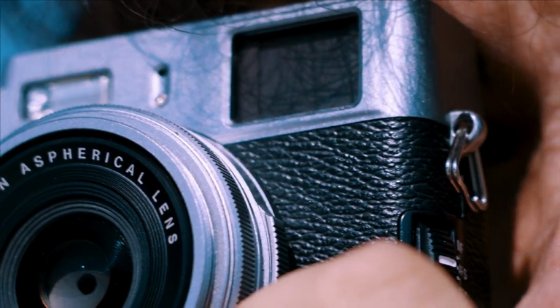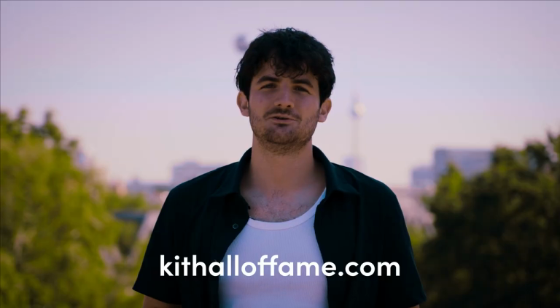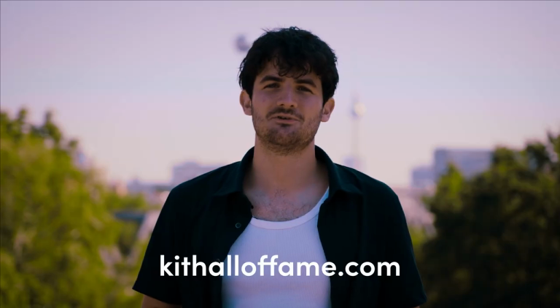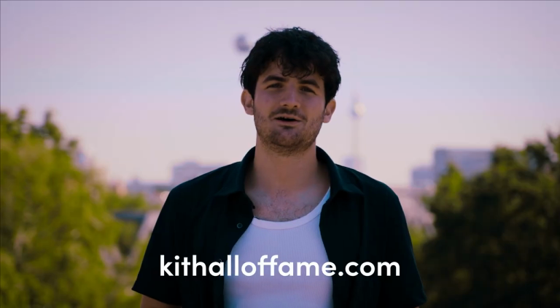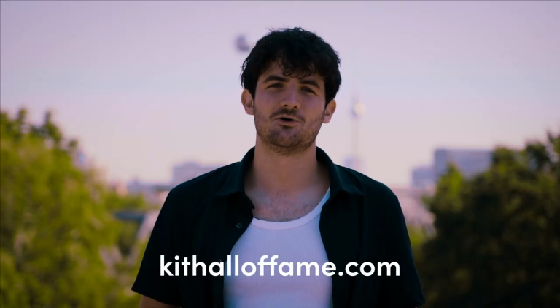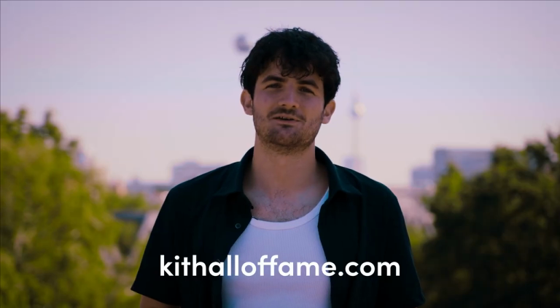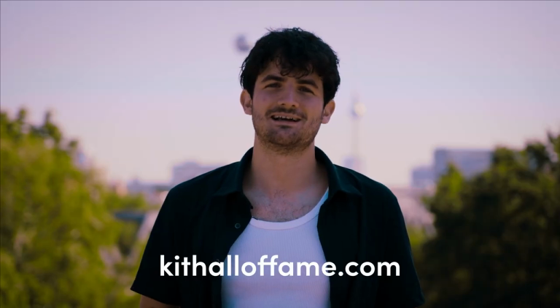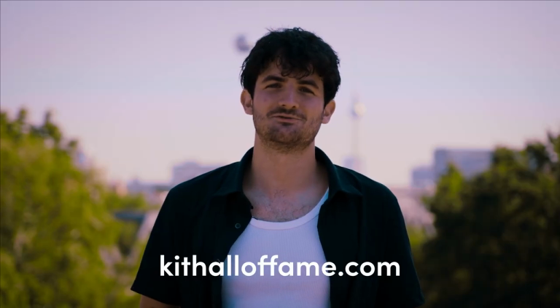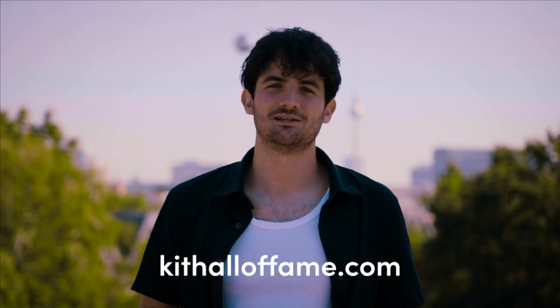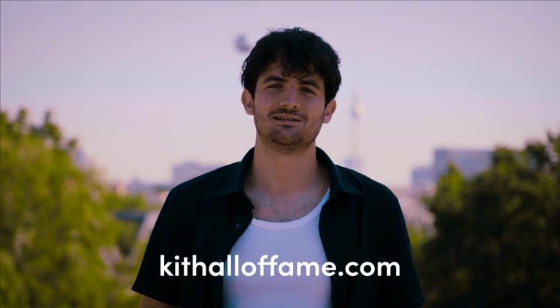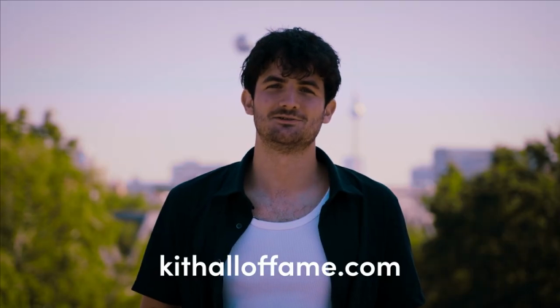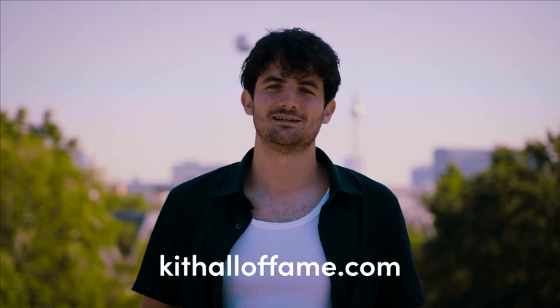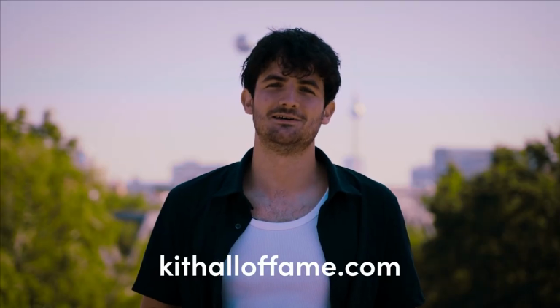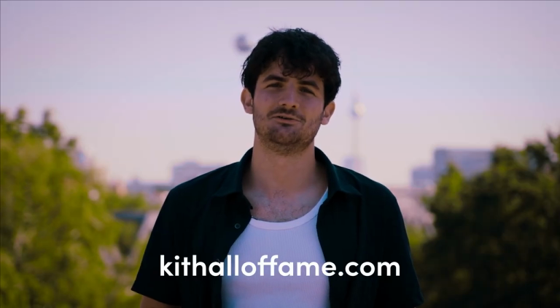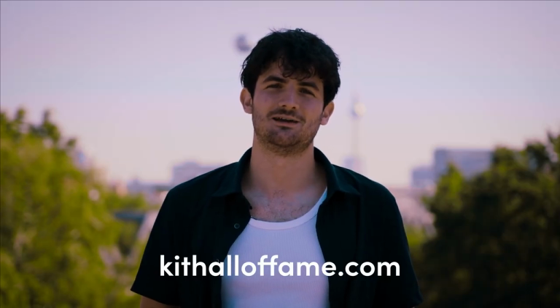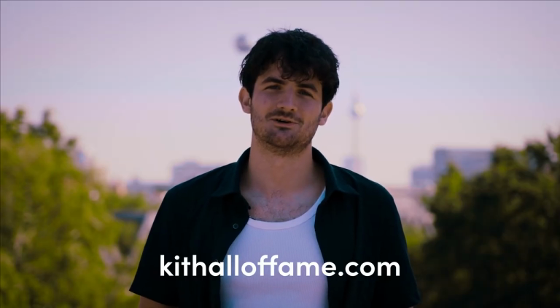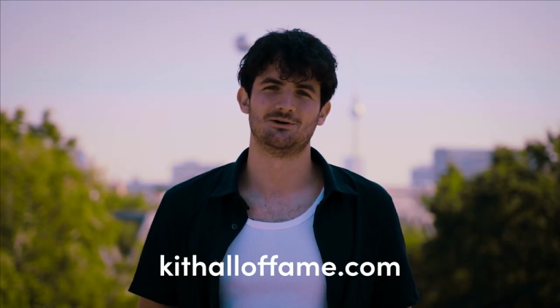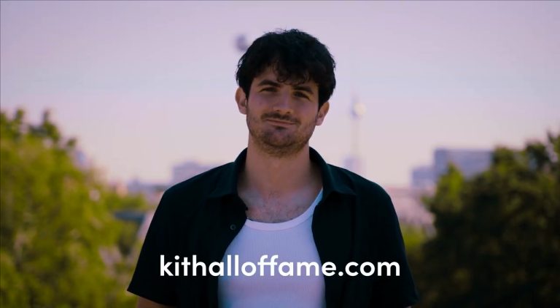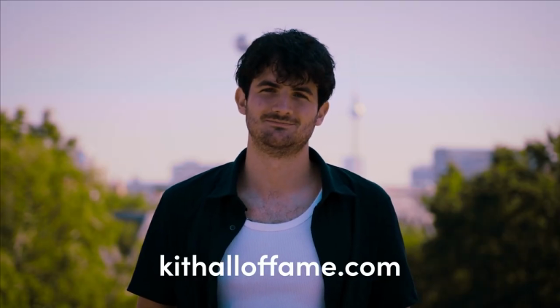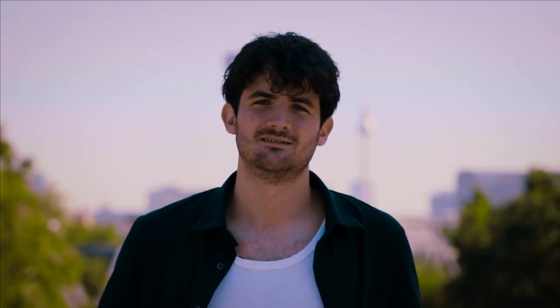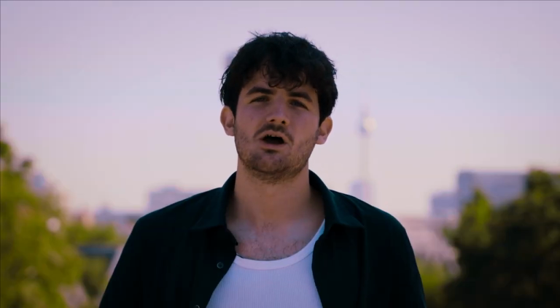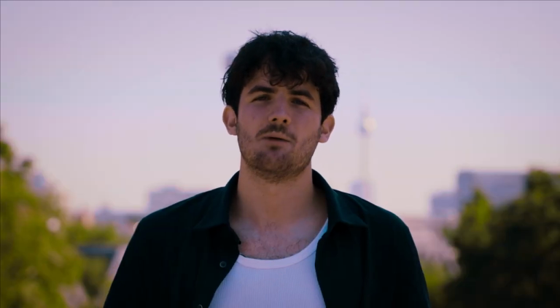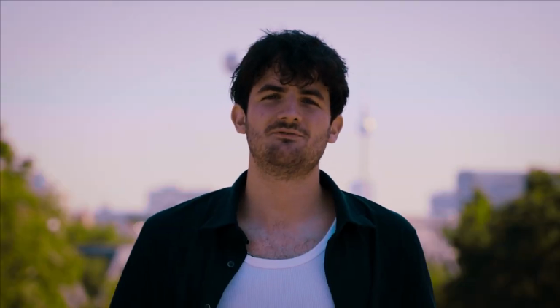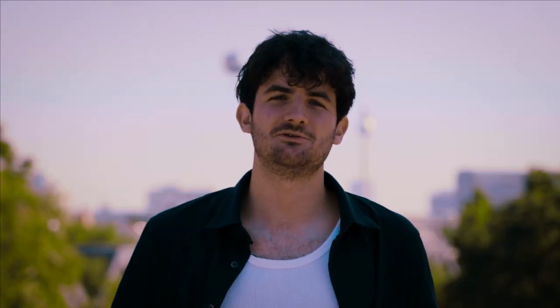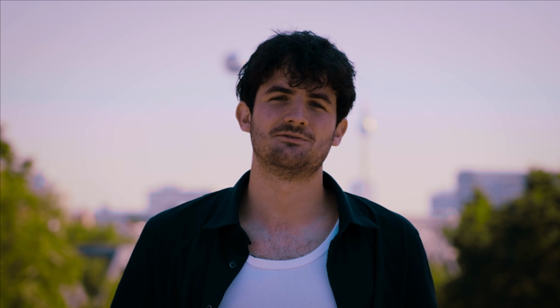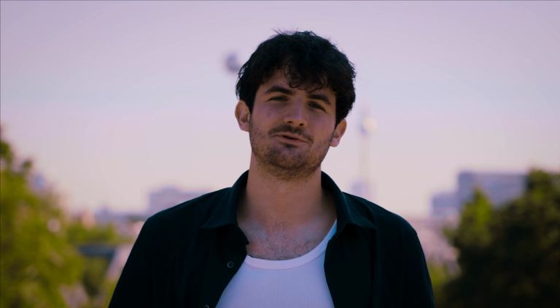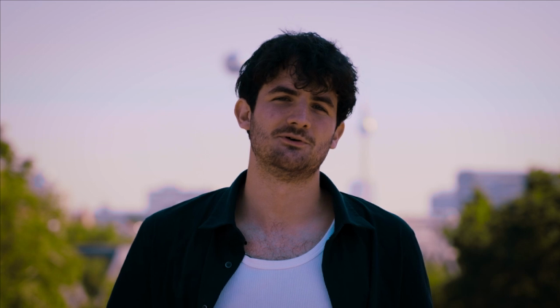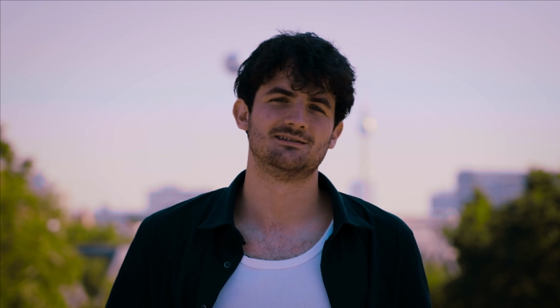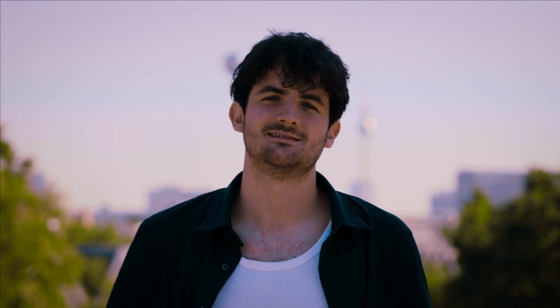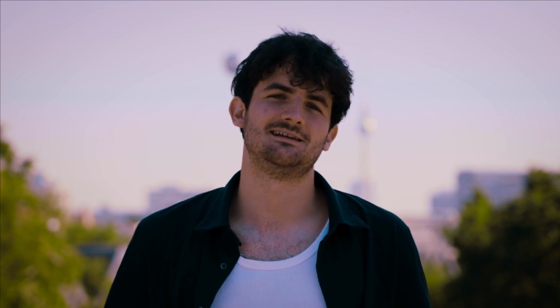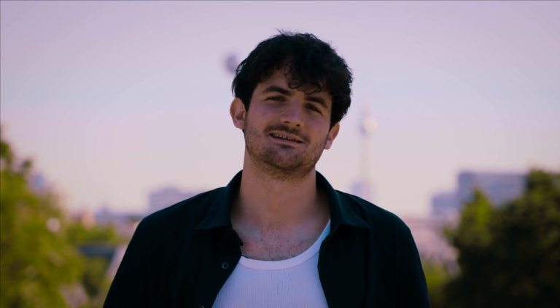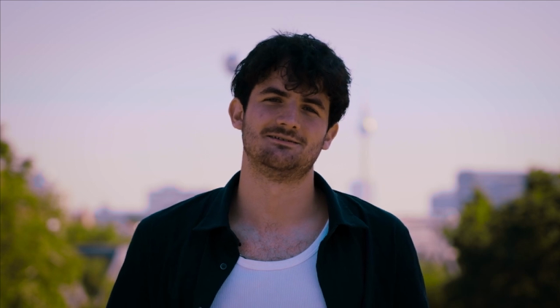You can find out more about the Class of 2022 at kithalloffame.com. A big thank you to everyone who voted. See you next time.